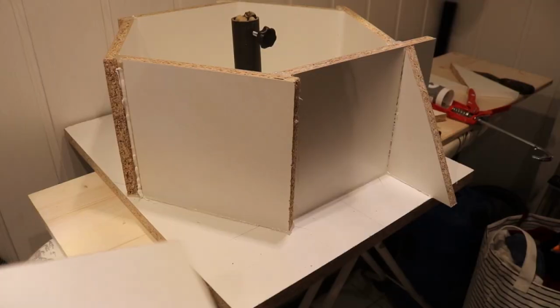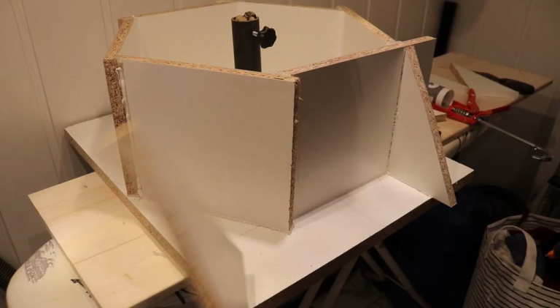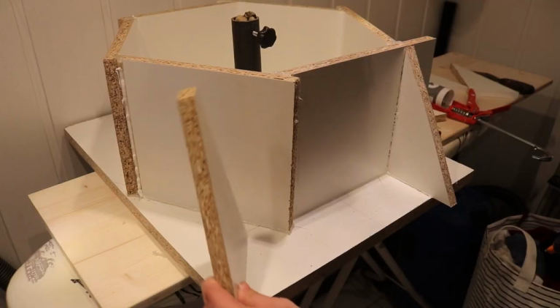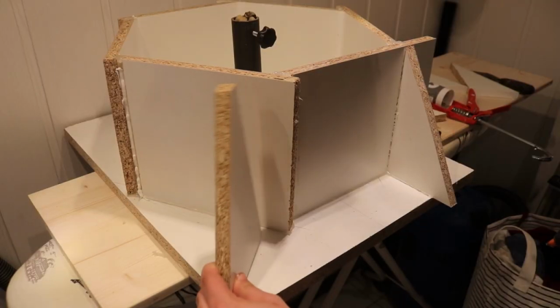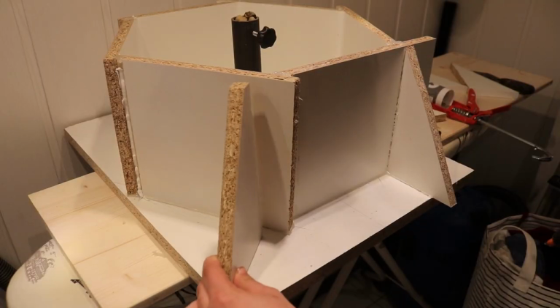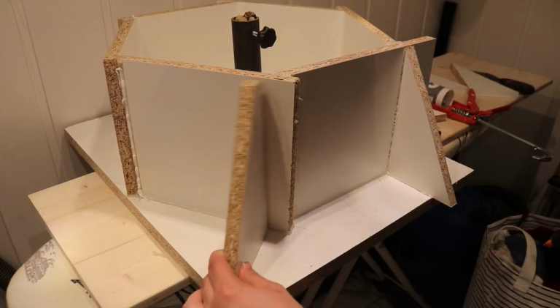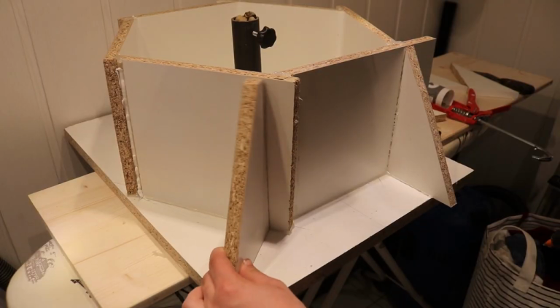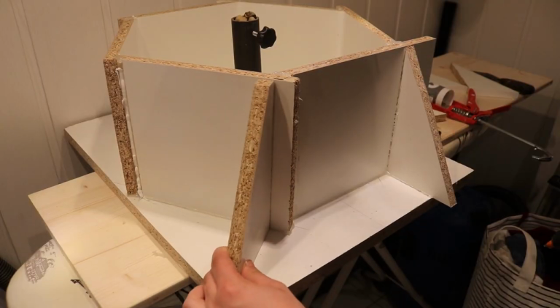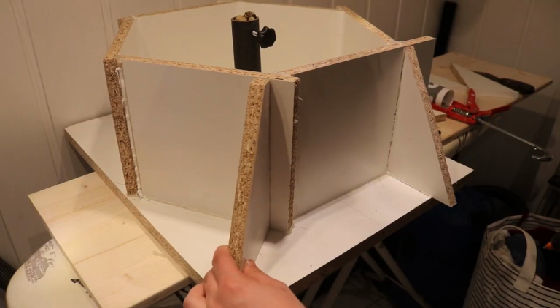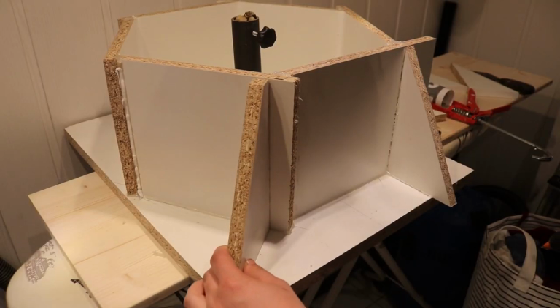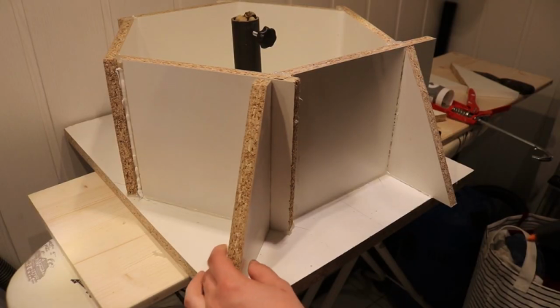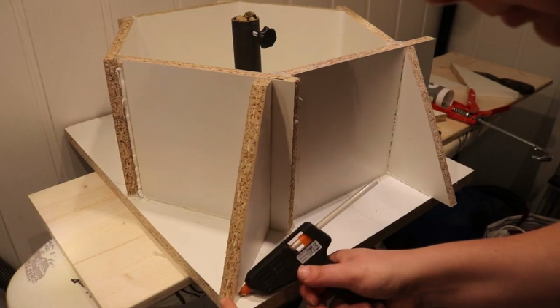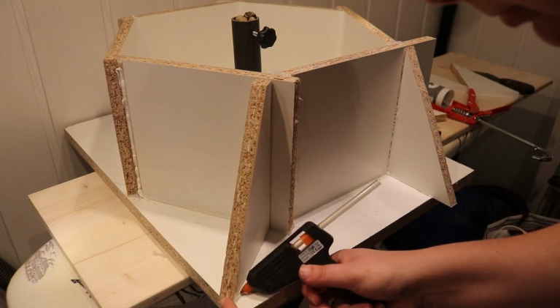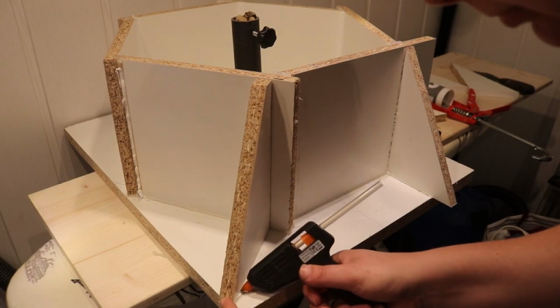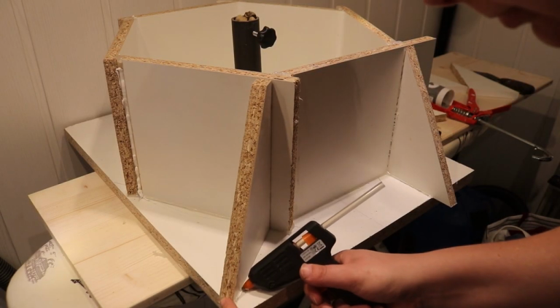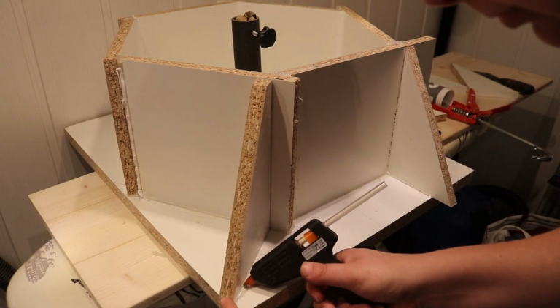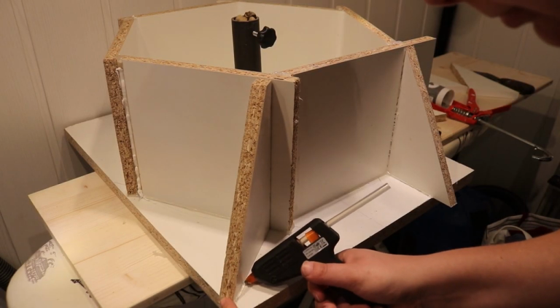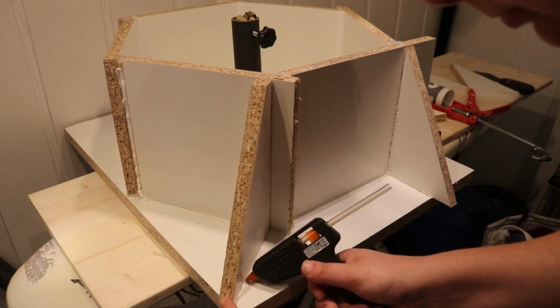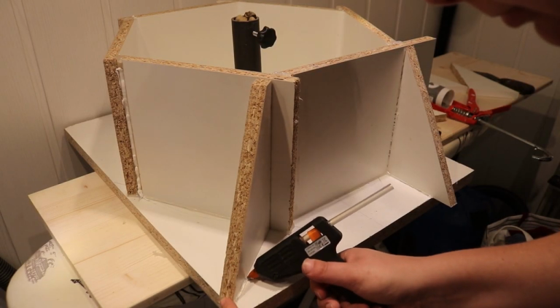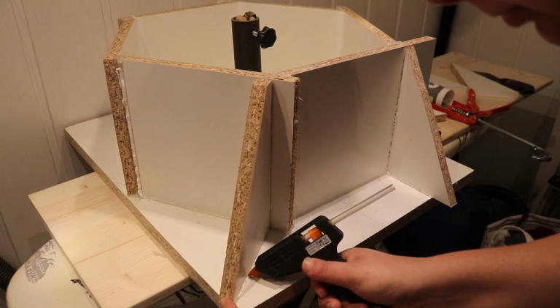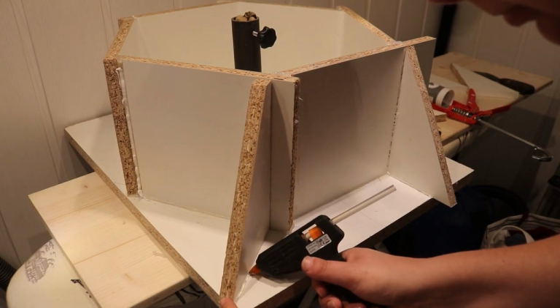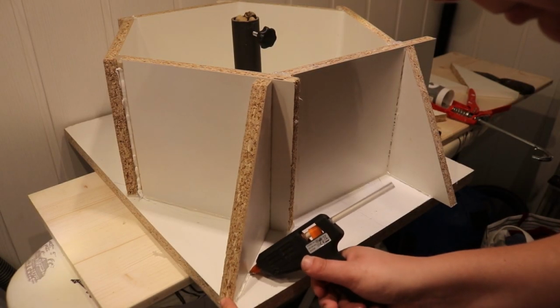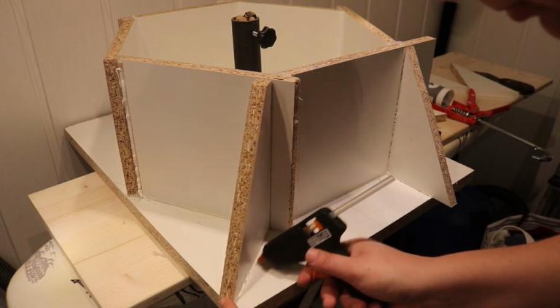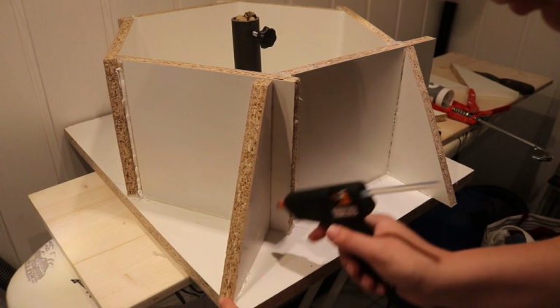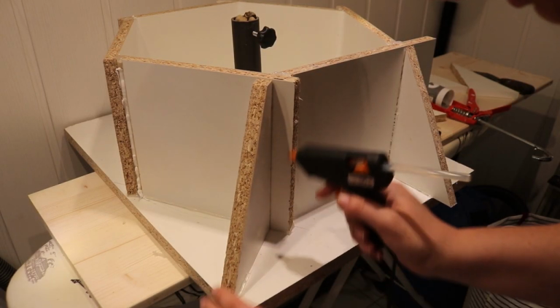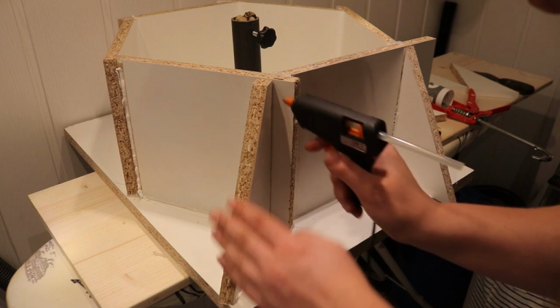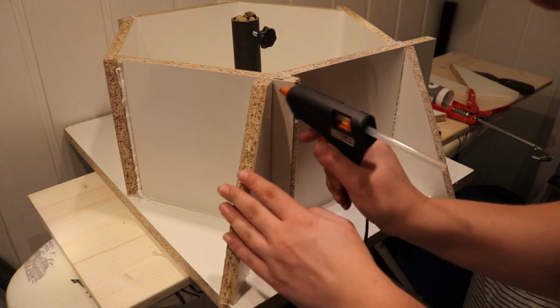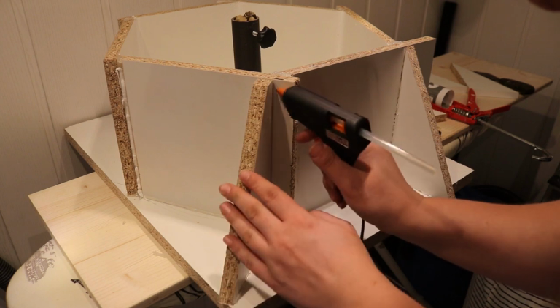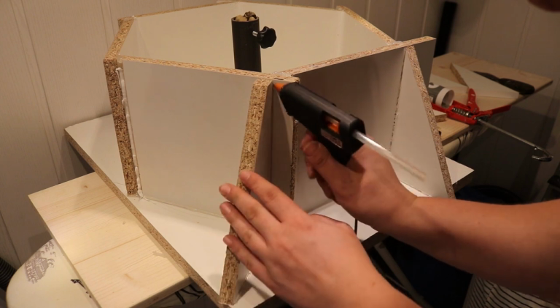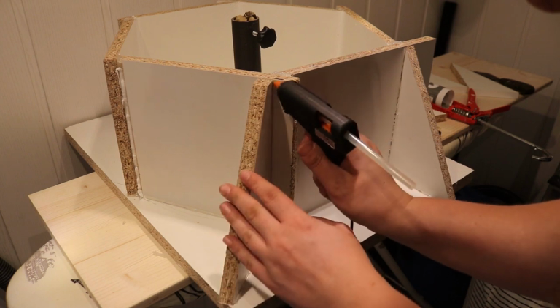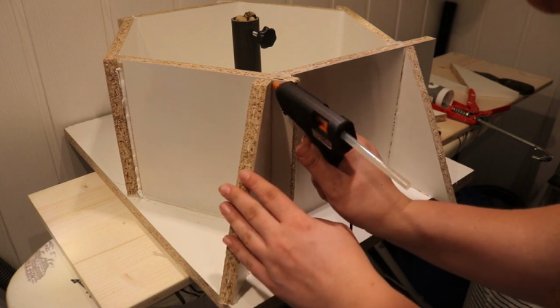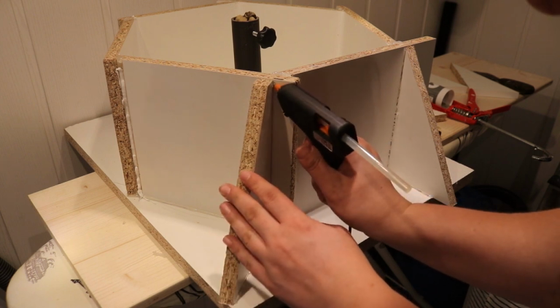Finally, I hot glued some scraps to the outside of the mold to act as supports for the weight of the concrete as it cures.